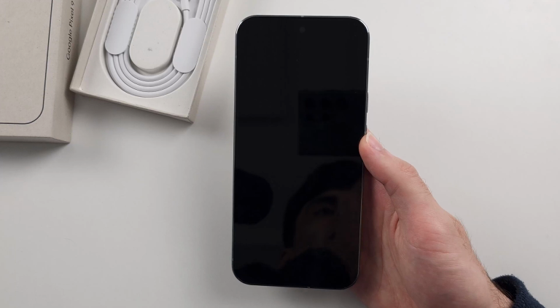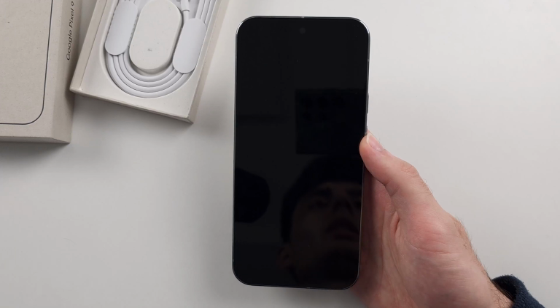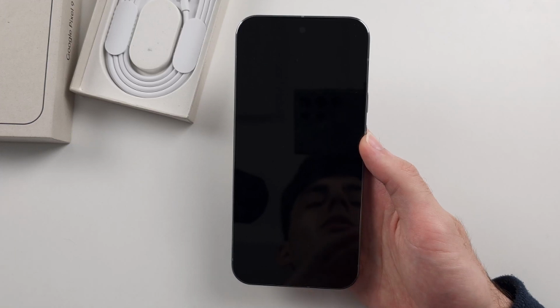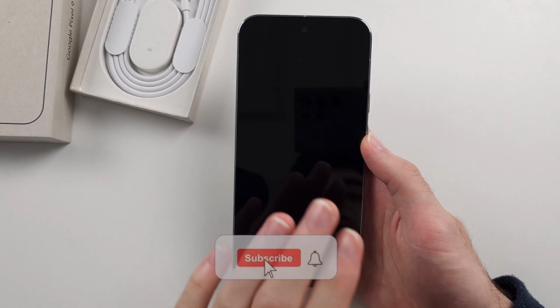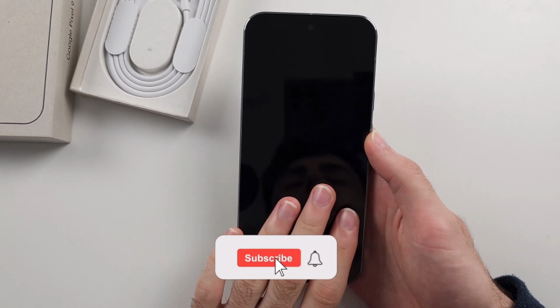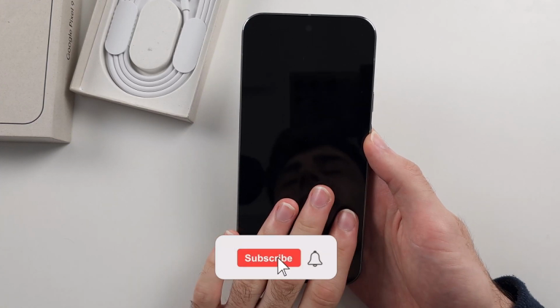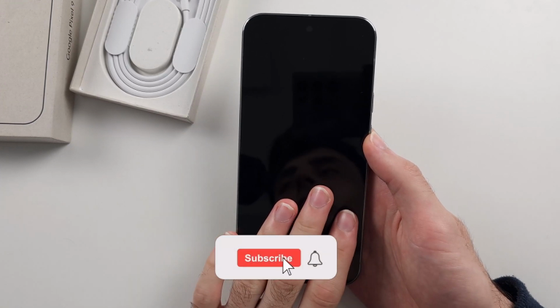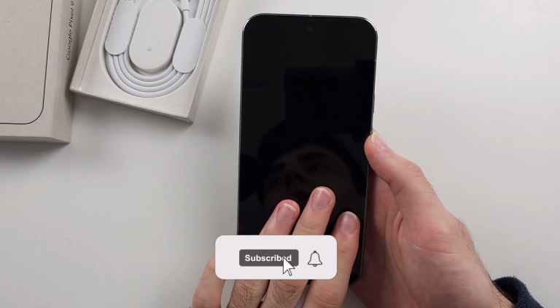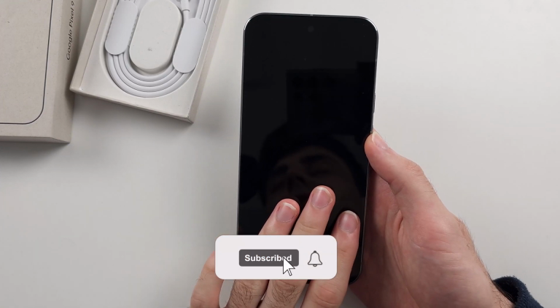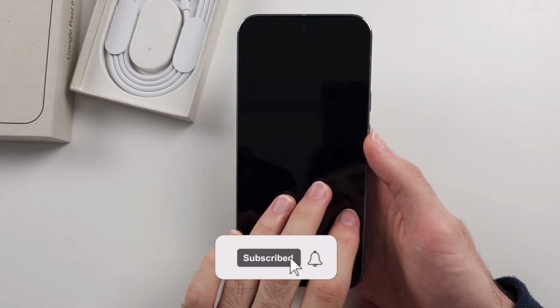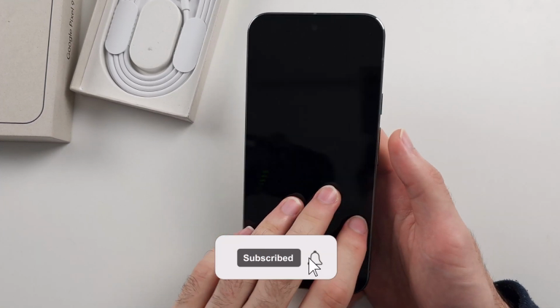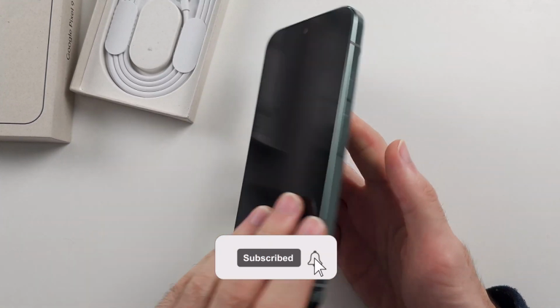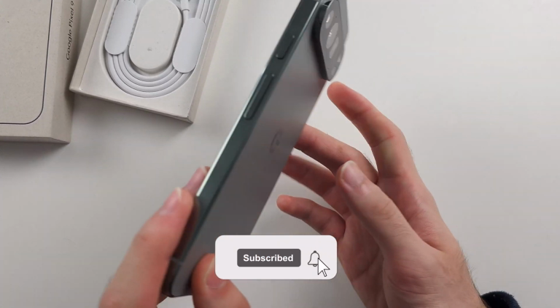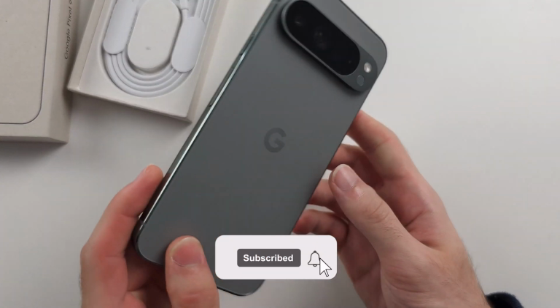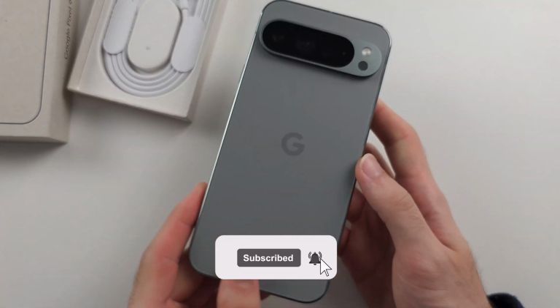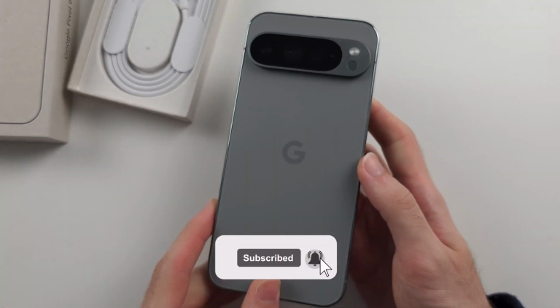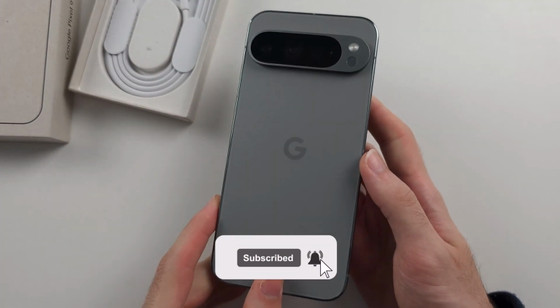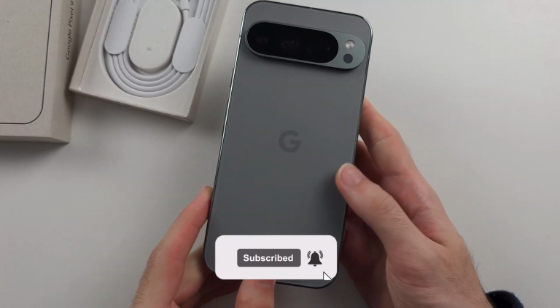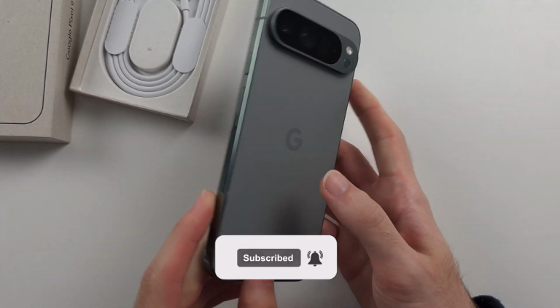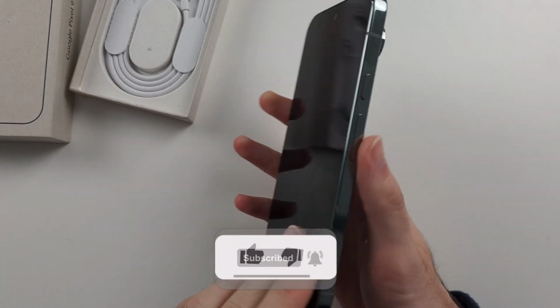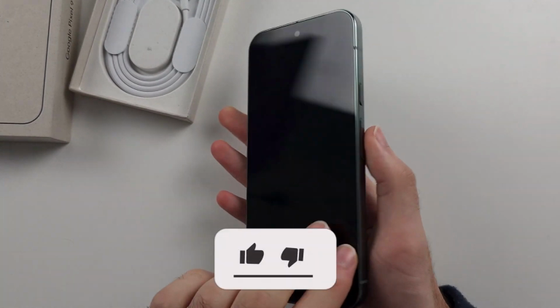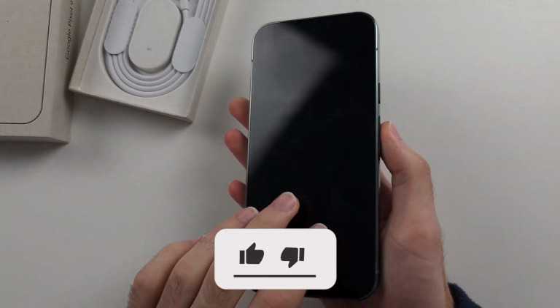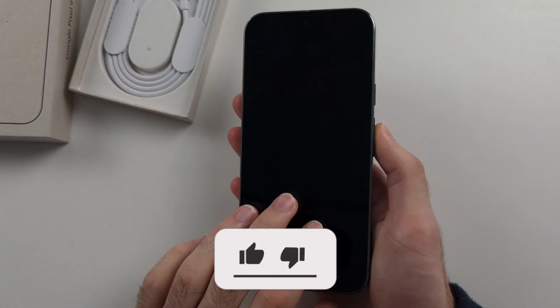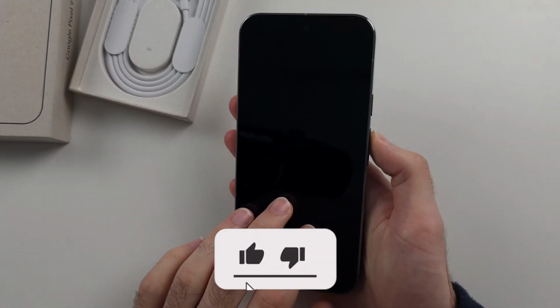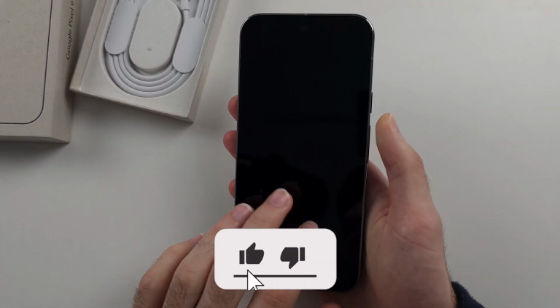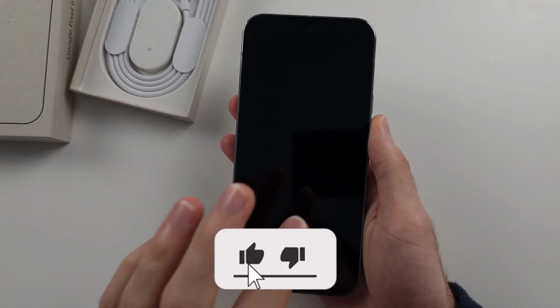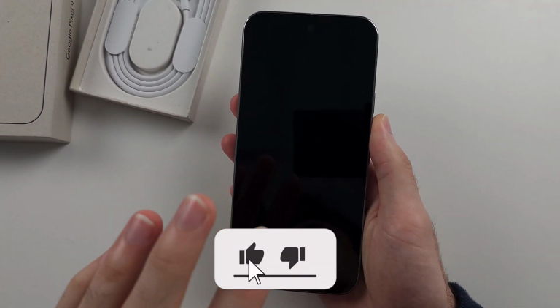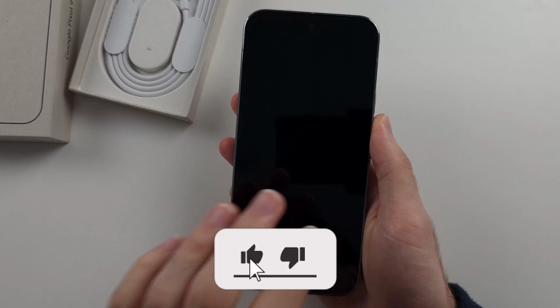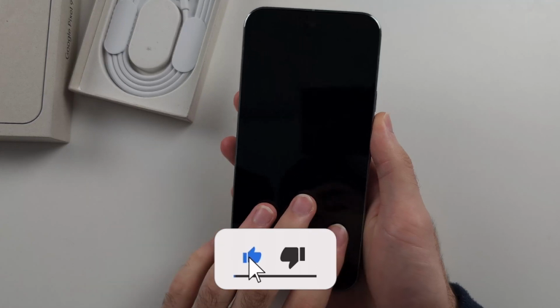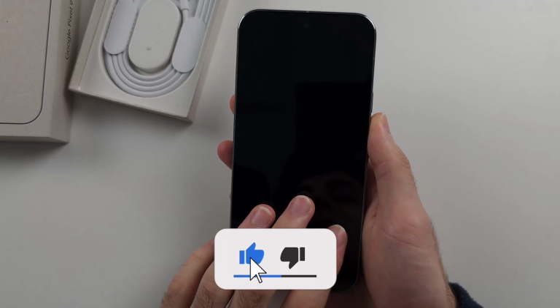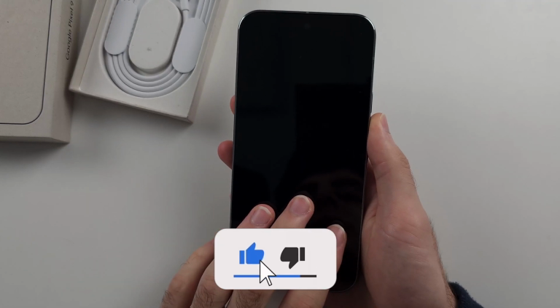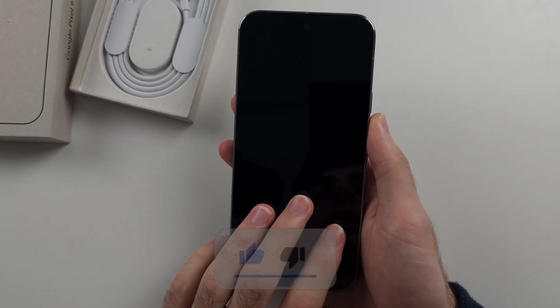Your Google Pixel 9 Pro or 9 Pro XL is not turning on, it's not starting.